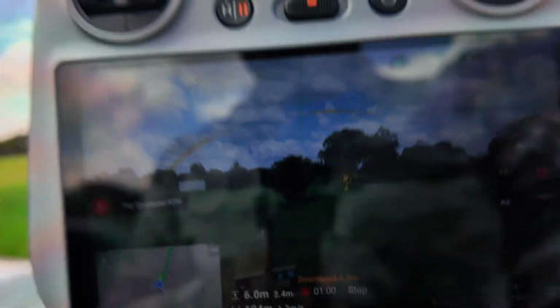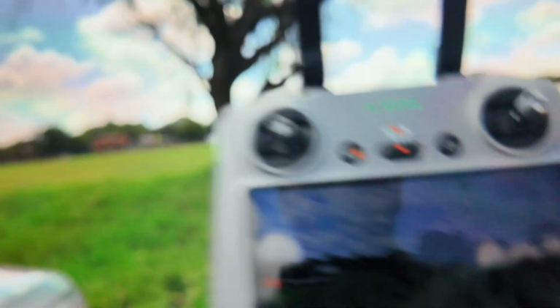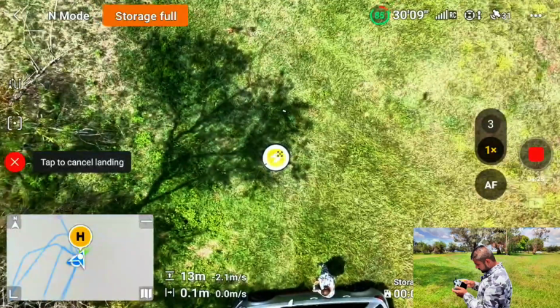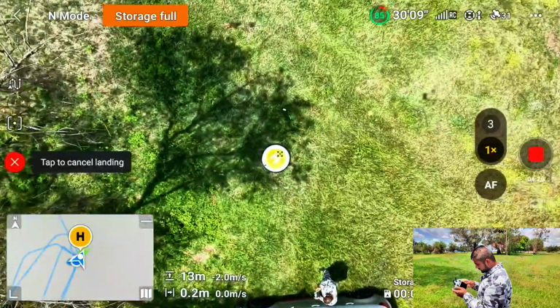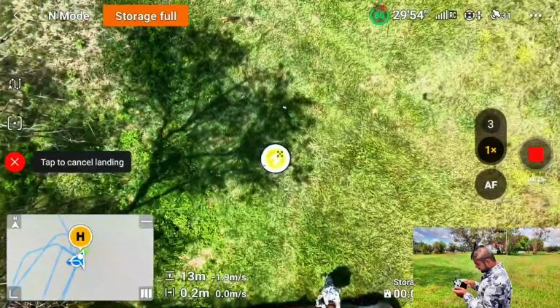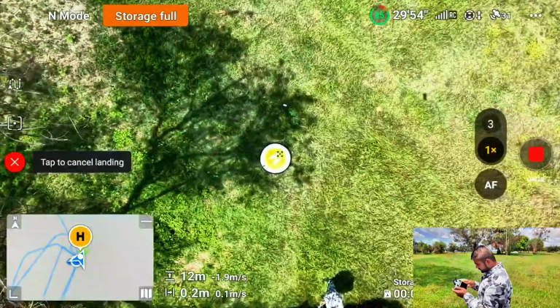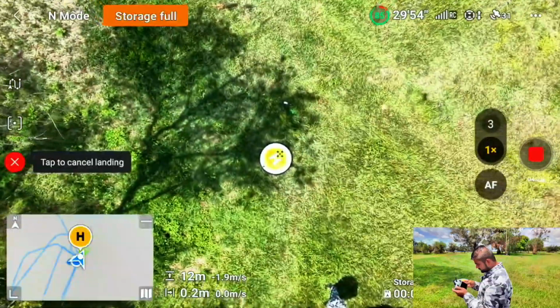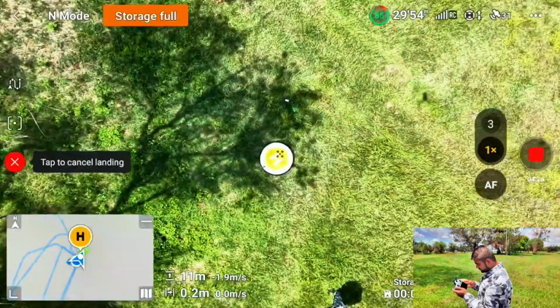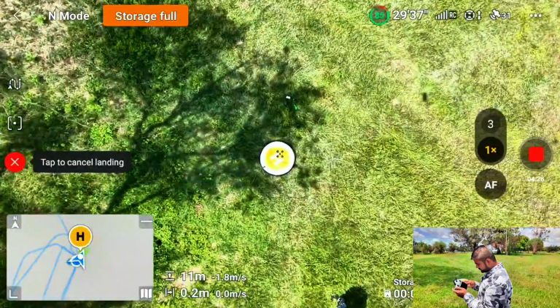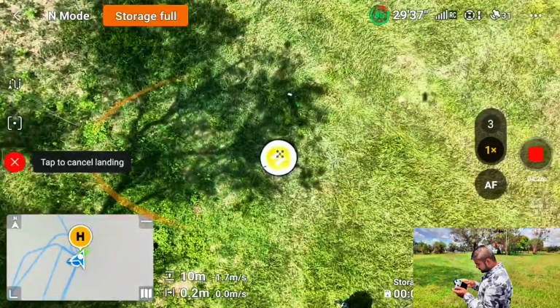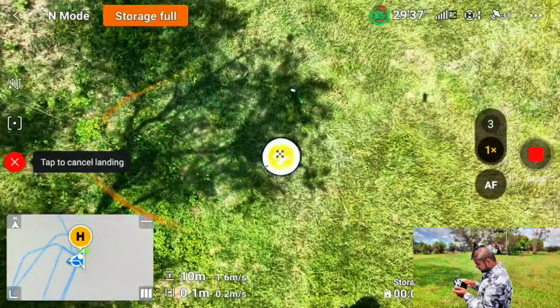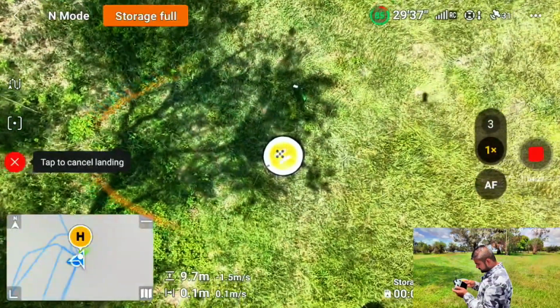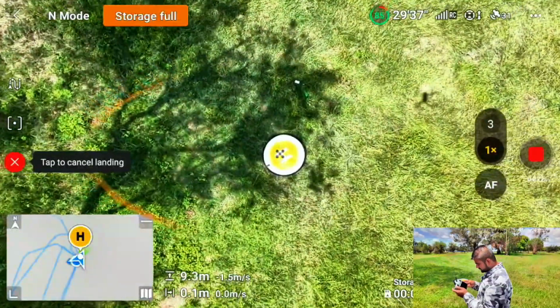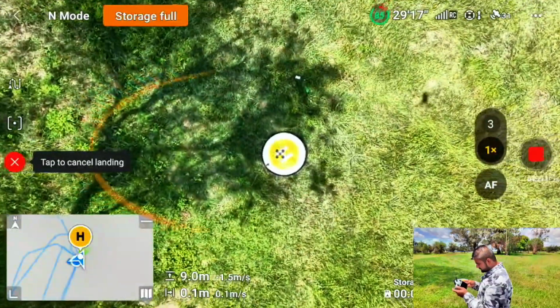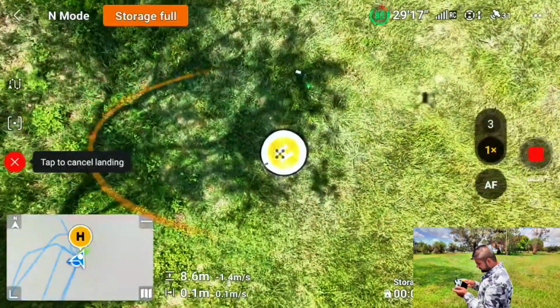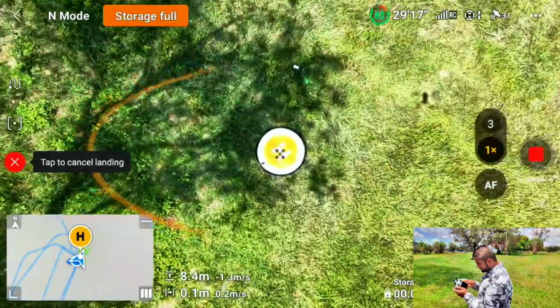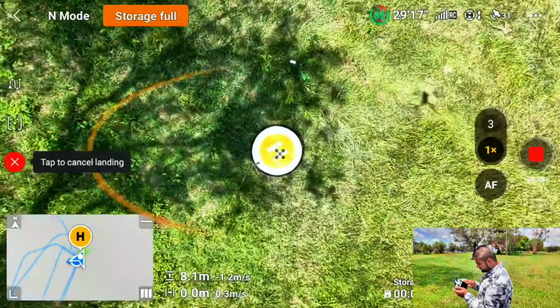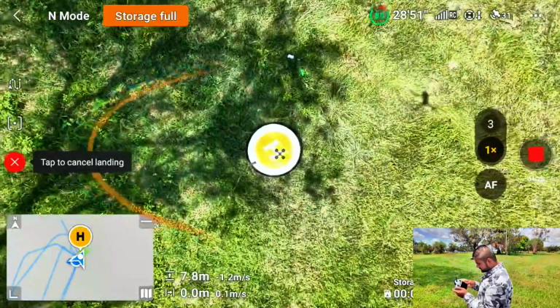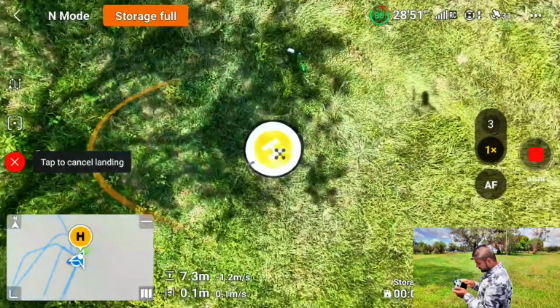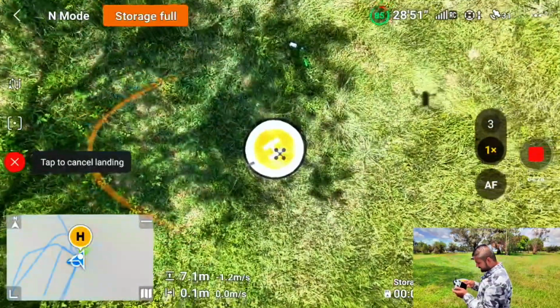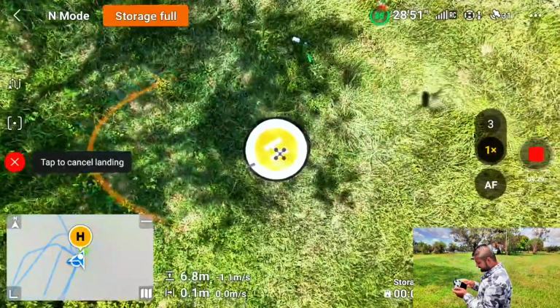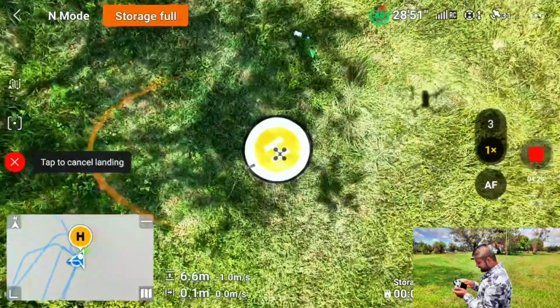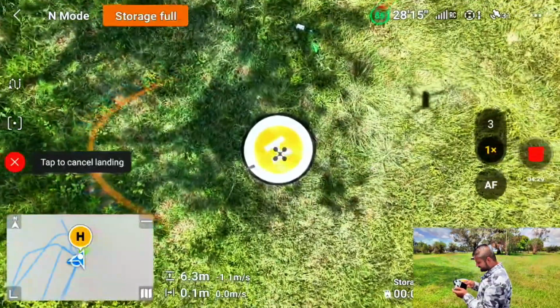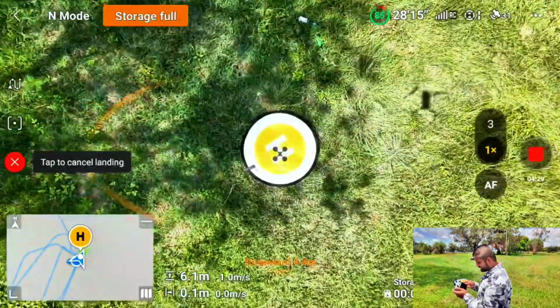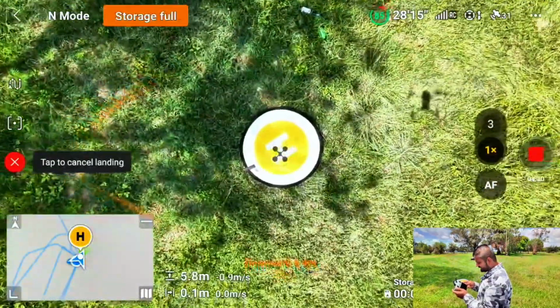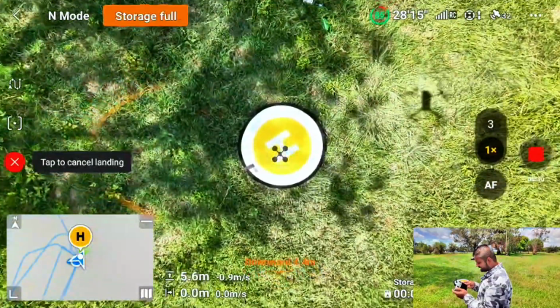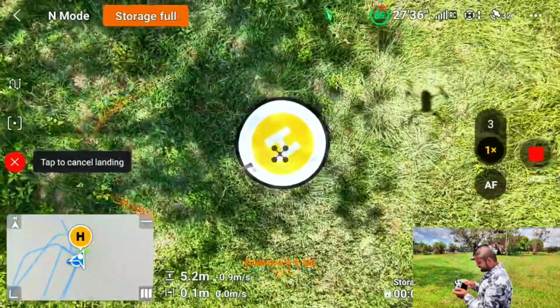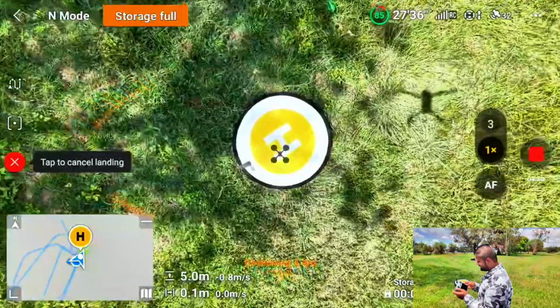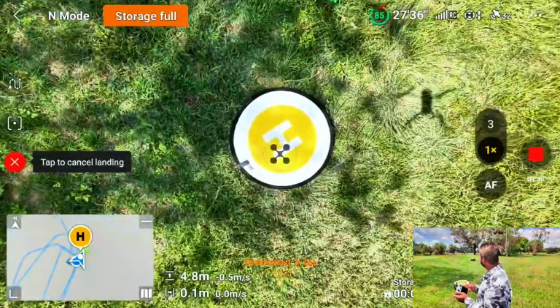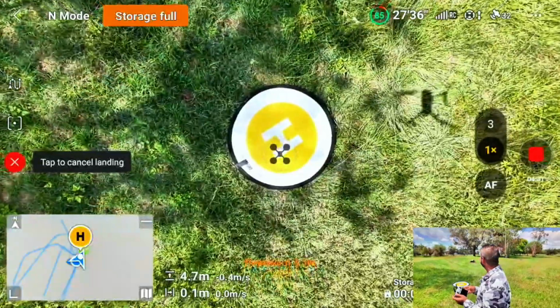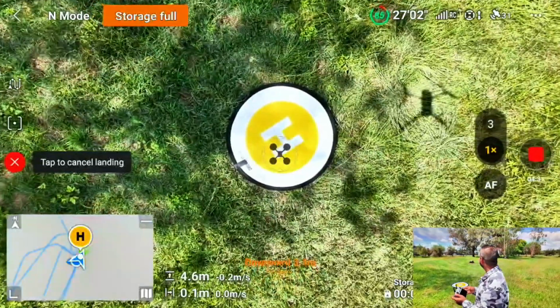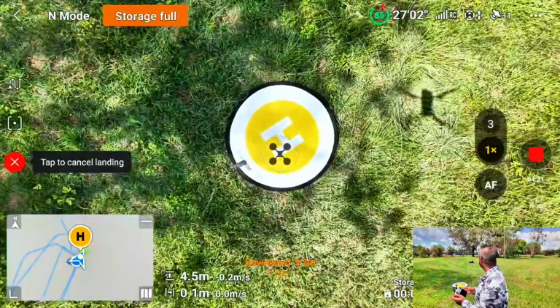All right, there we go. Looks like exactly, exactly in the middle.